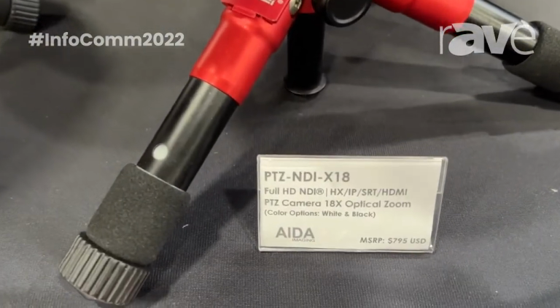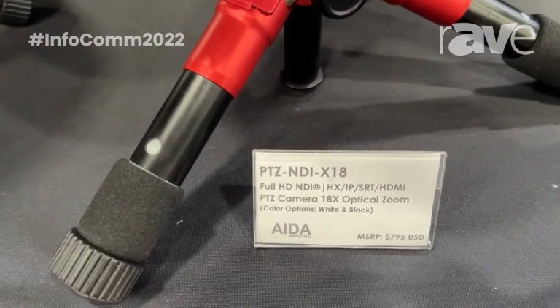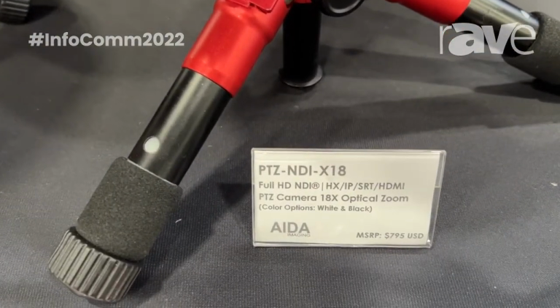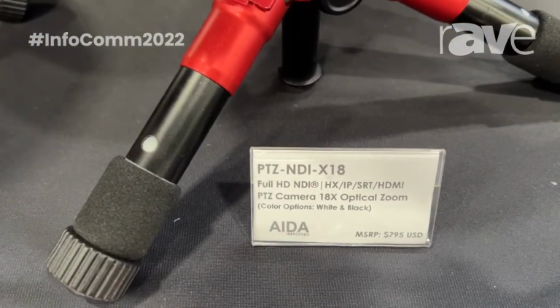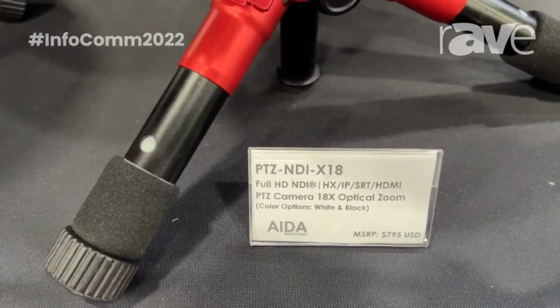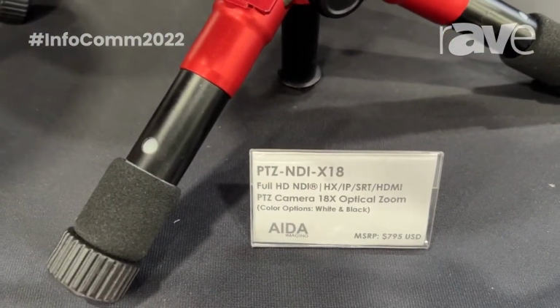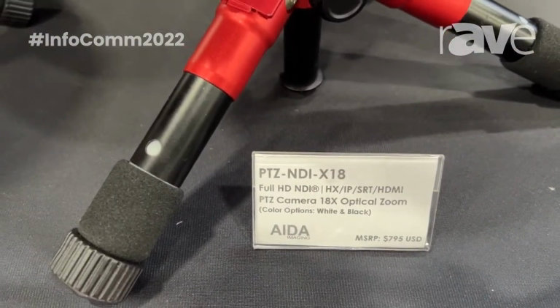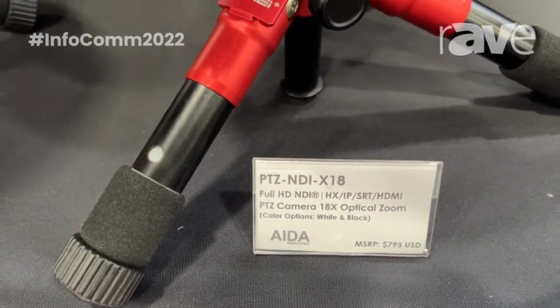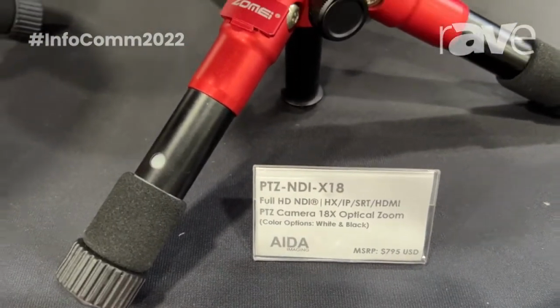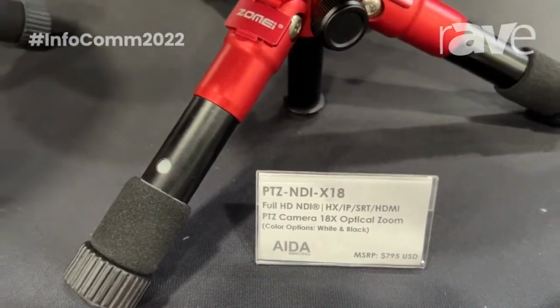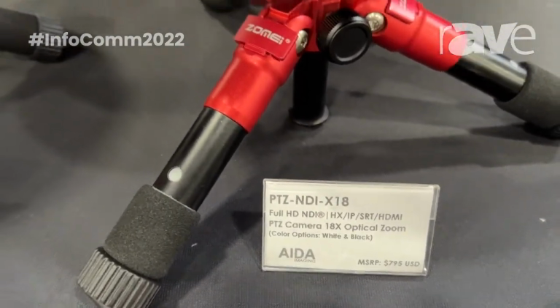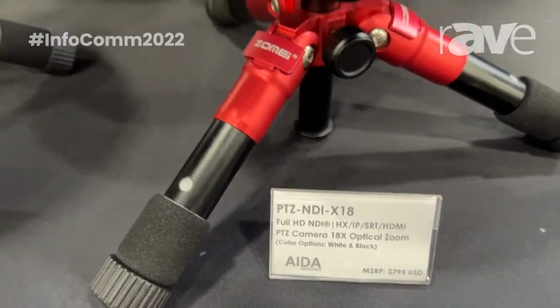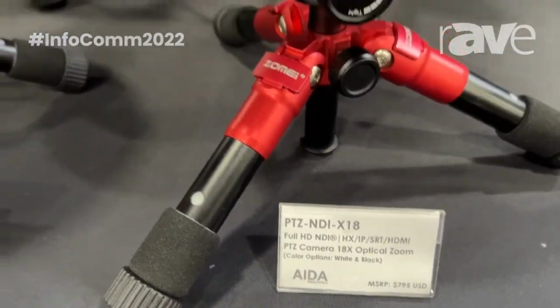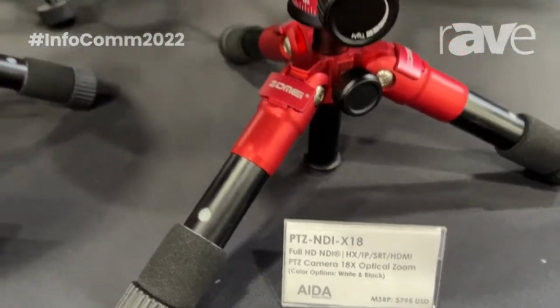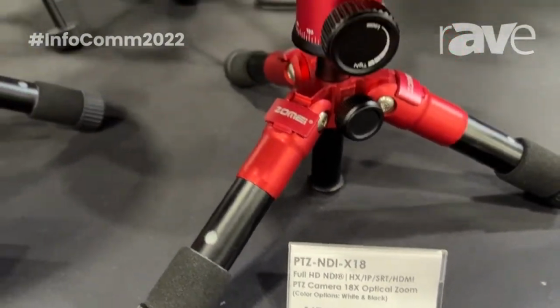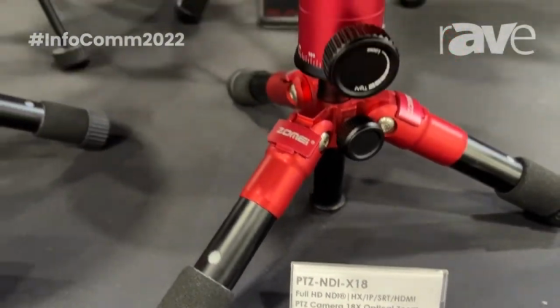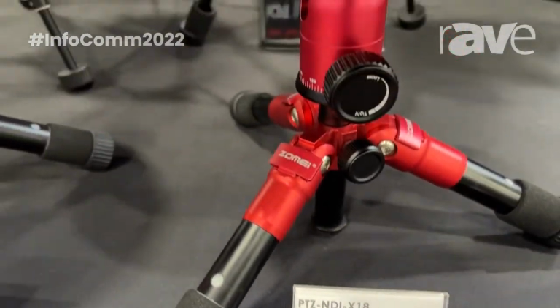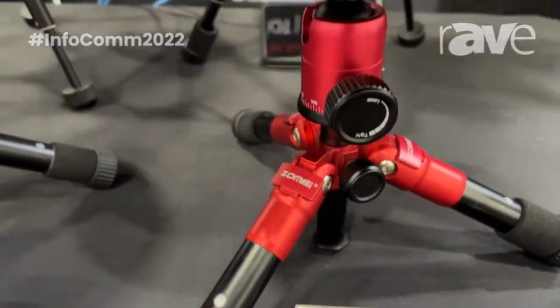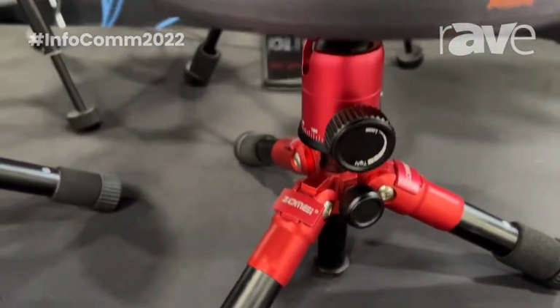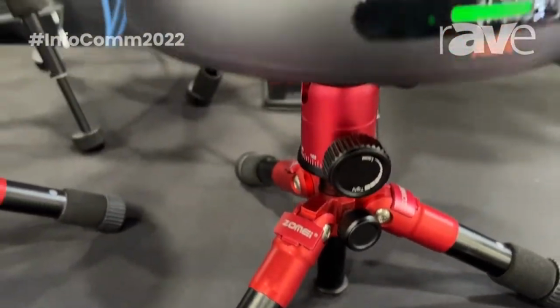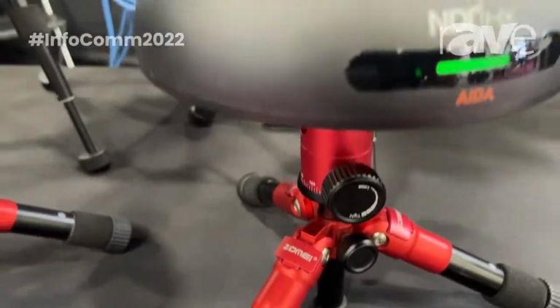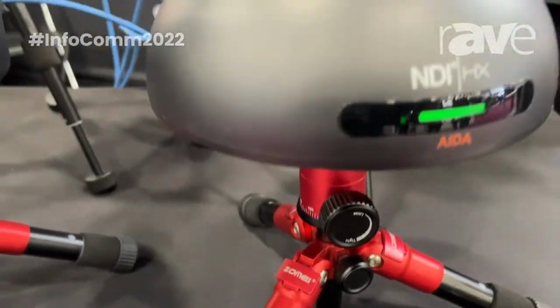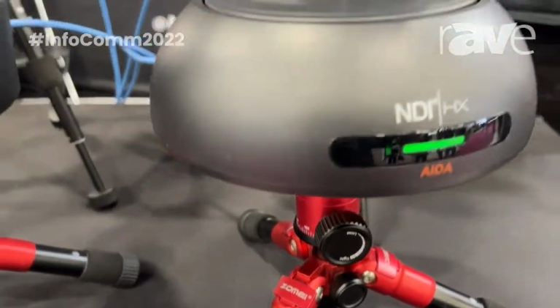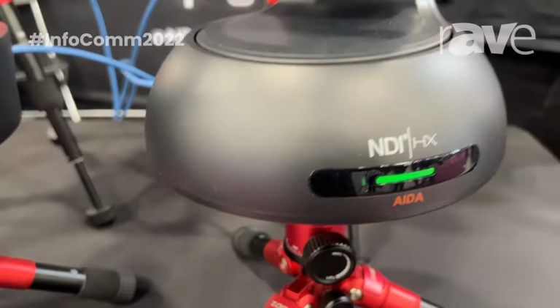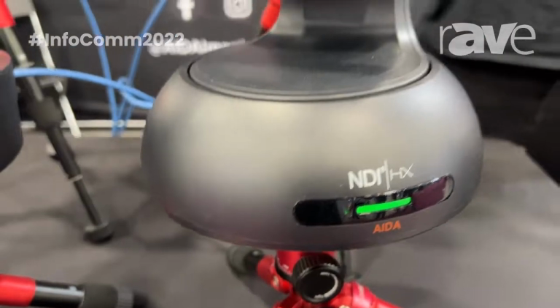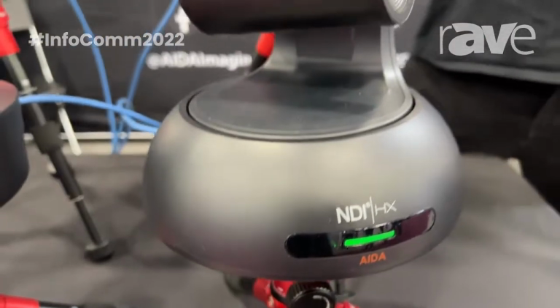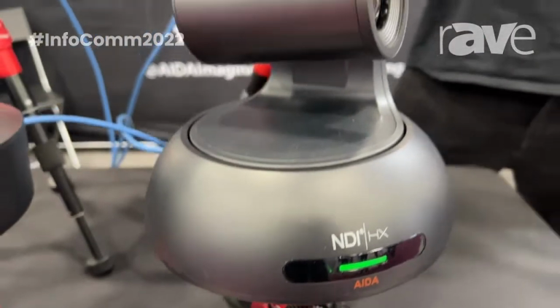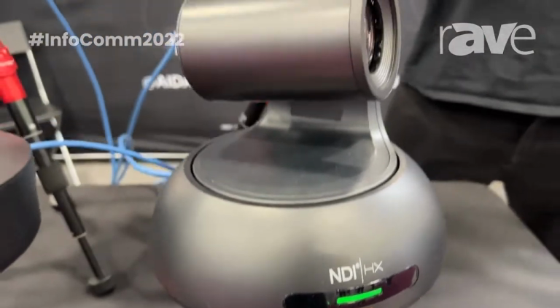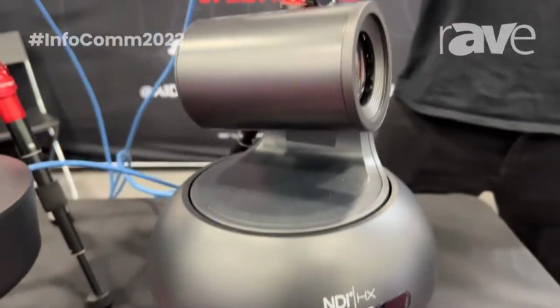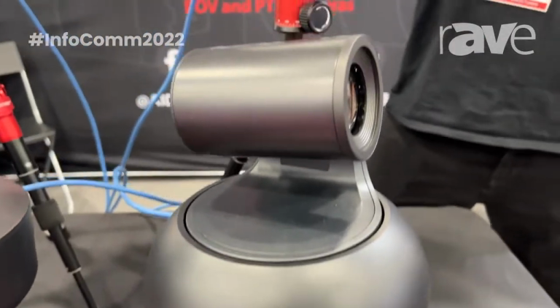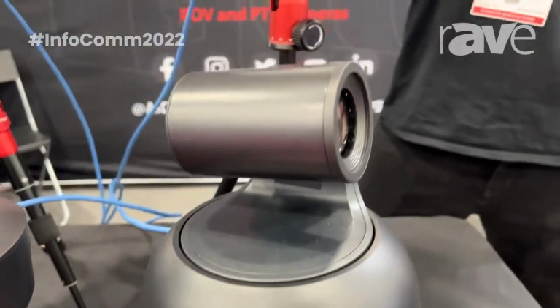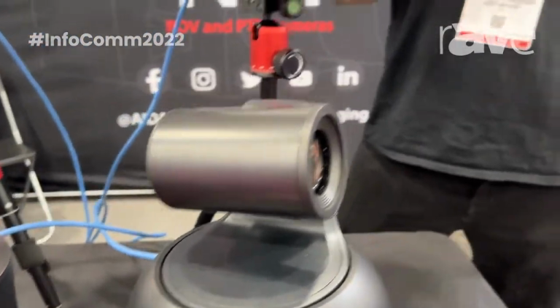You can find this camera at adaimaging.com, or if you want more information on it, feel free to visit us there.